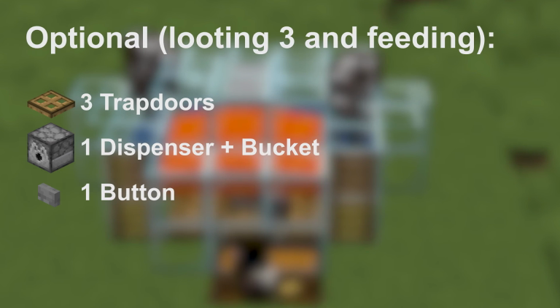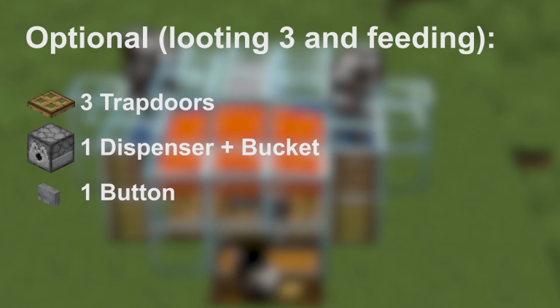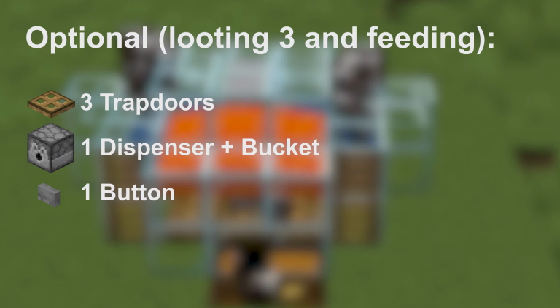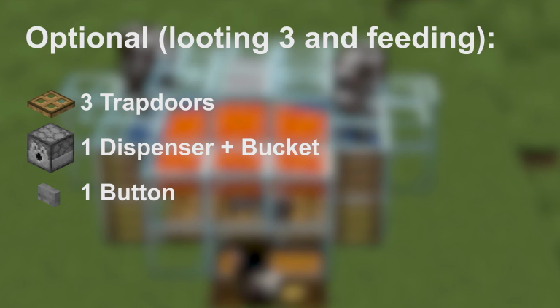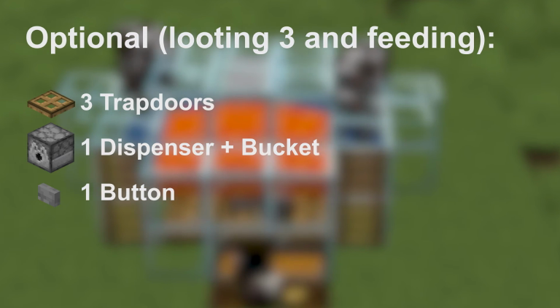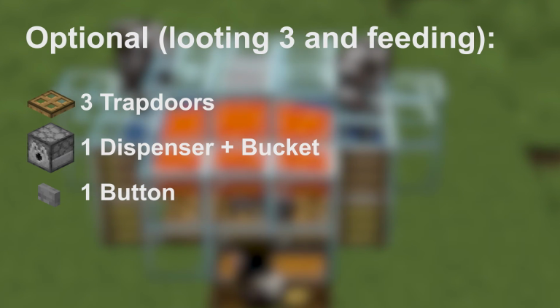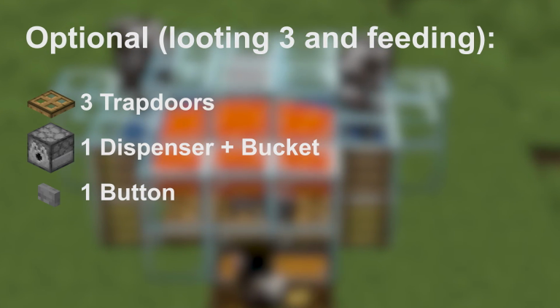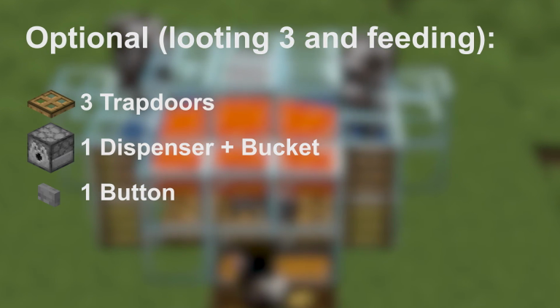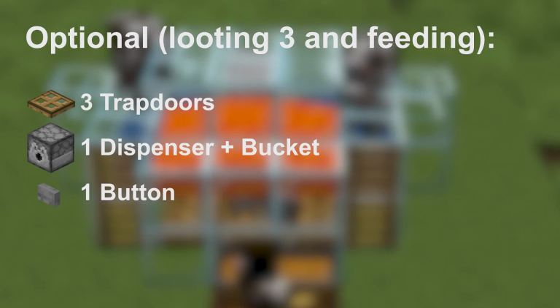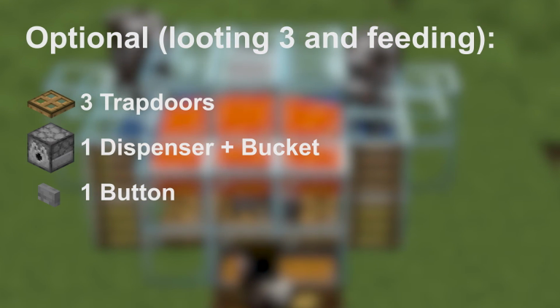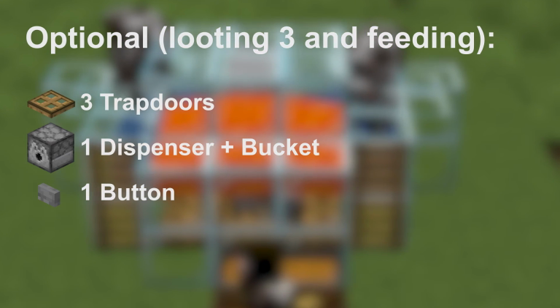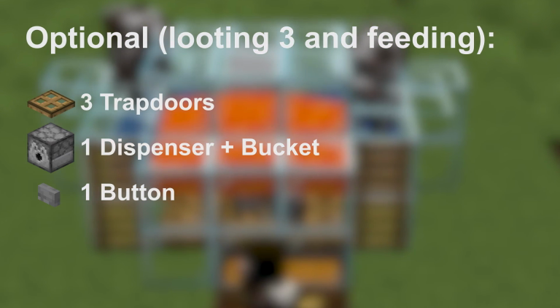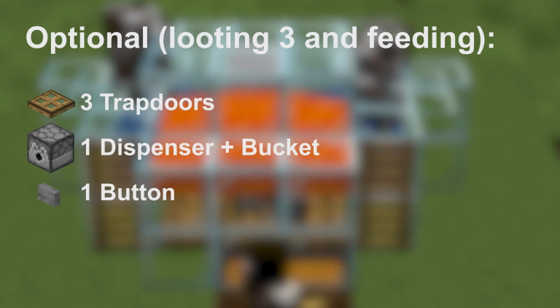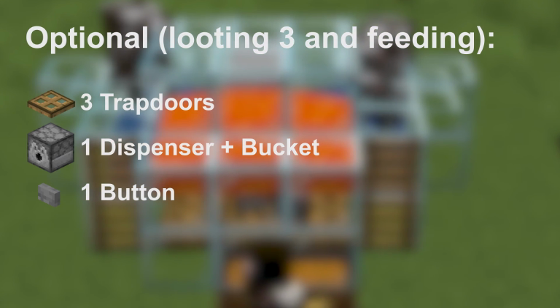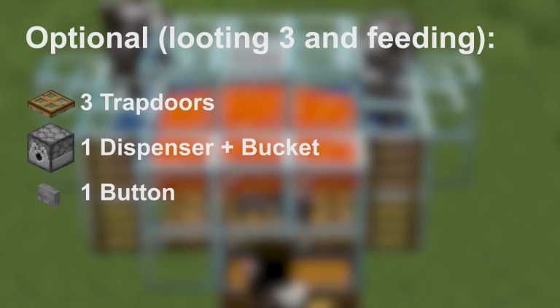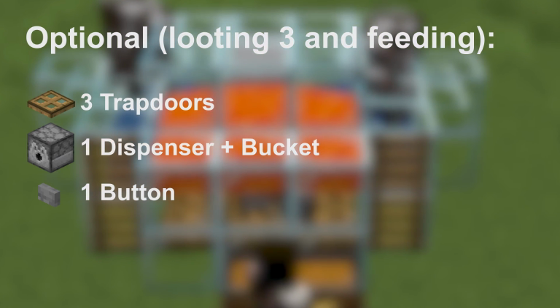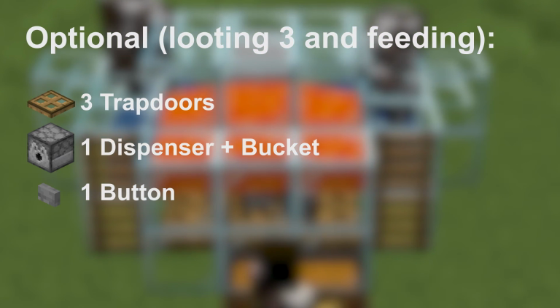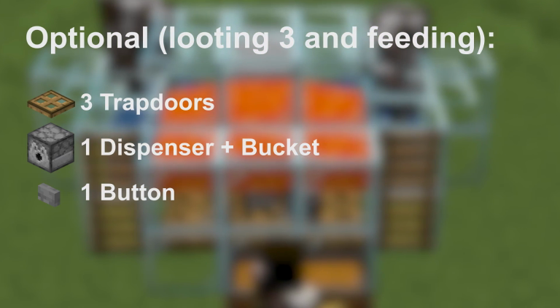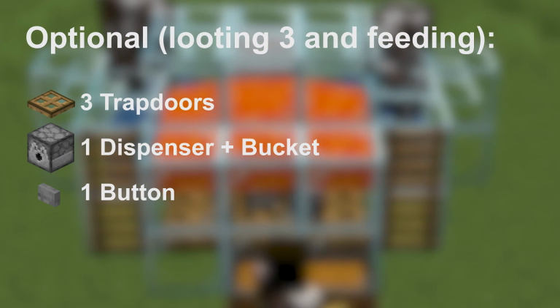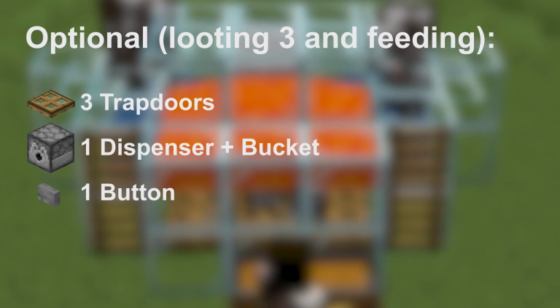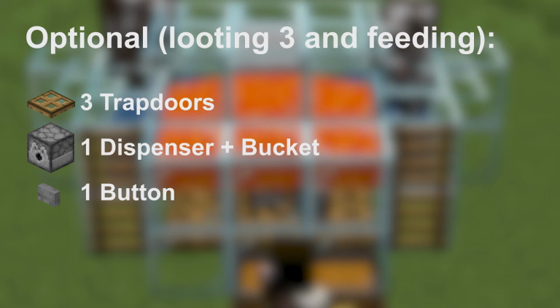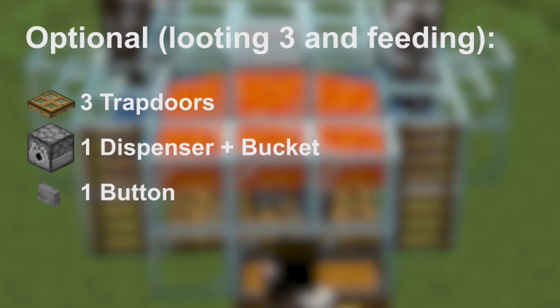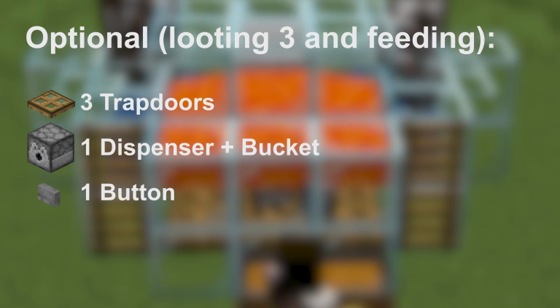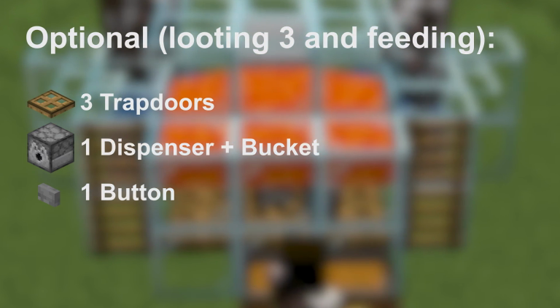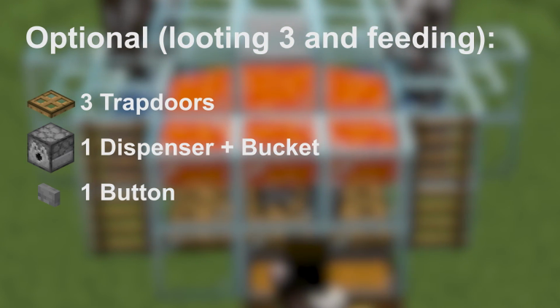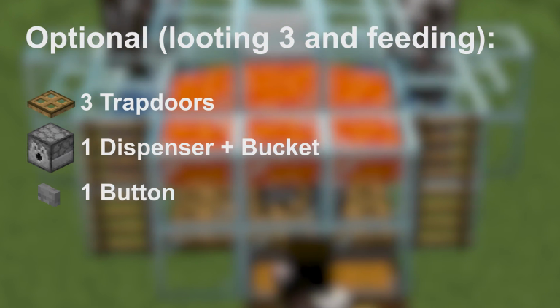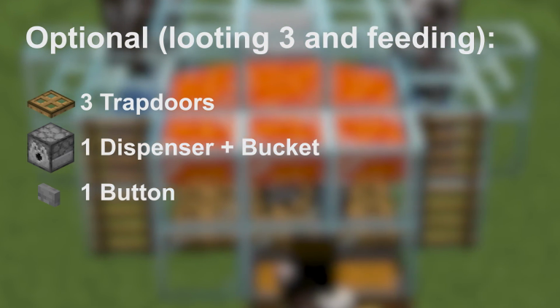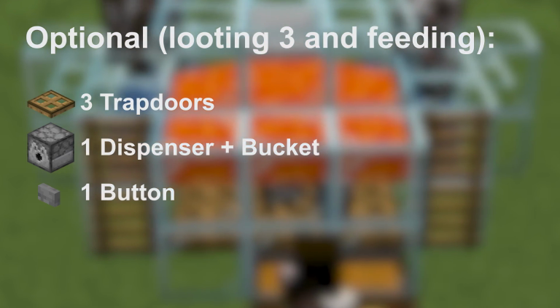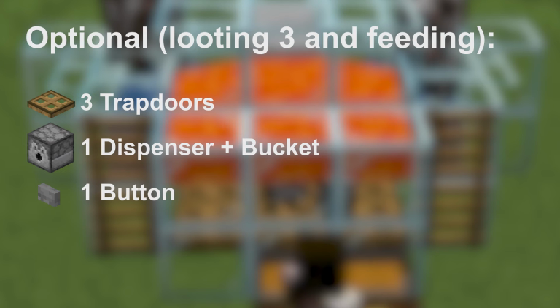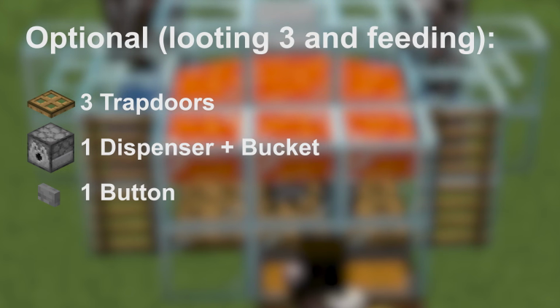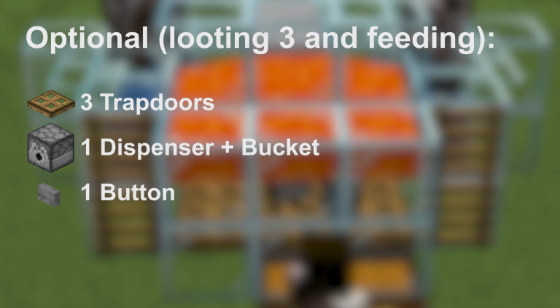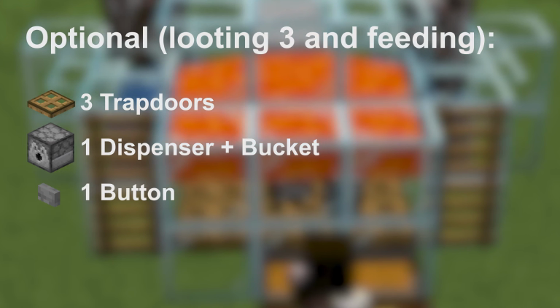Optionally, if you want to use looting 3 or feed the baby cows, you're going to need 3 trapdoors, 1 dispenser and a bucket, and 1 button.